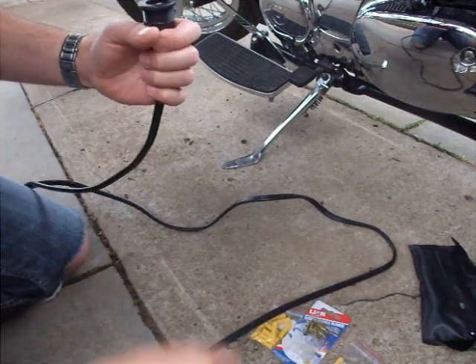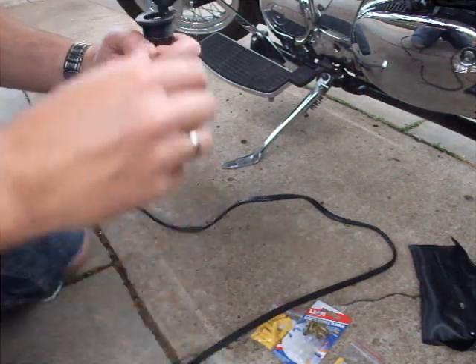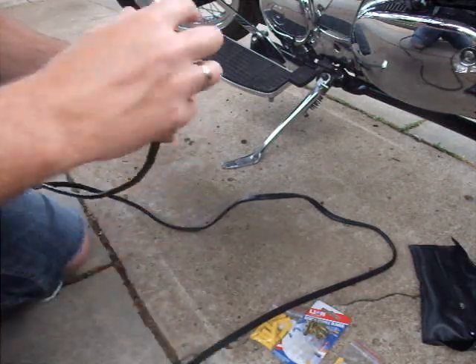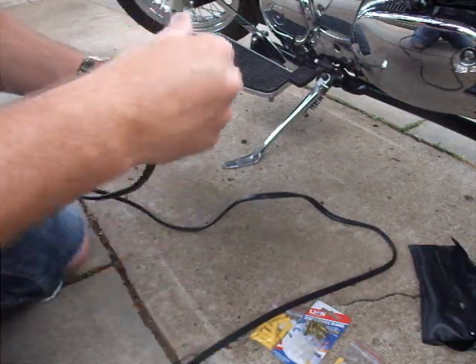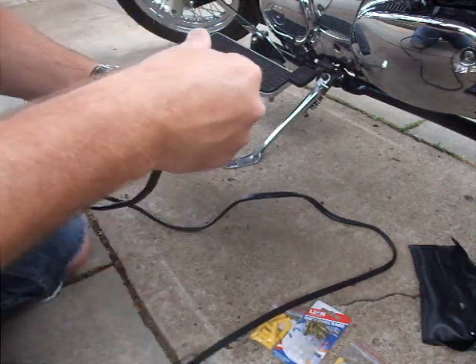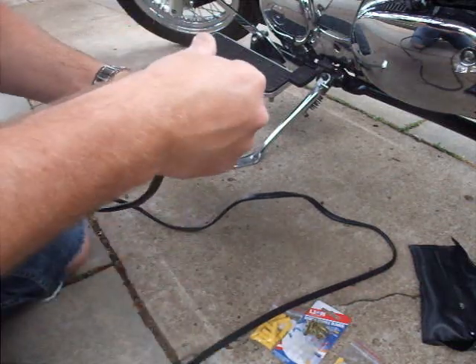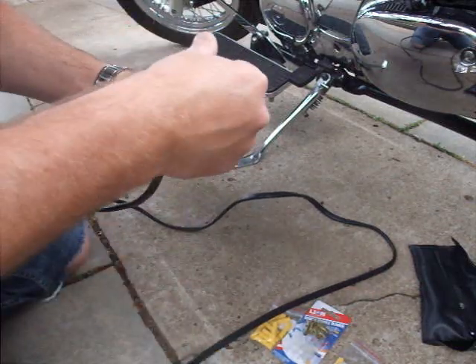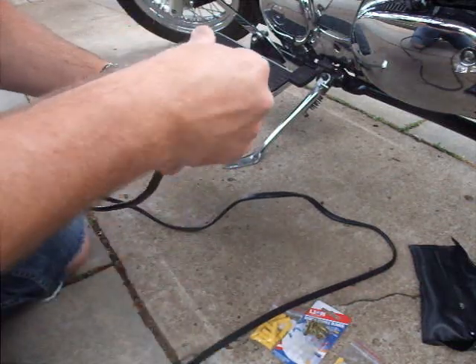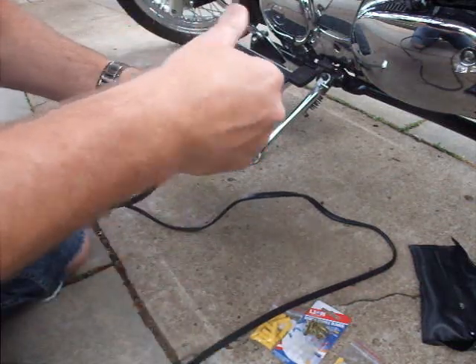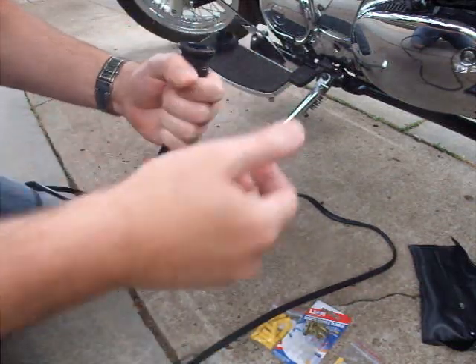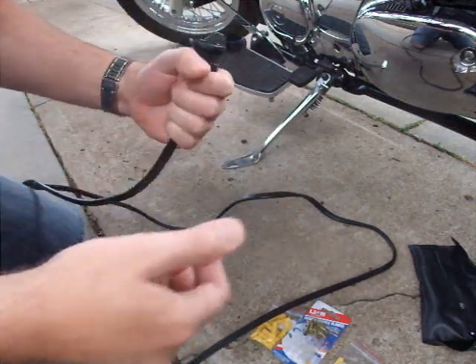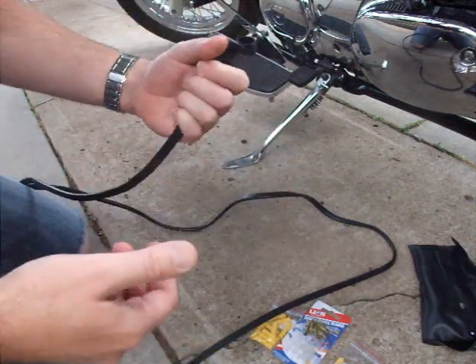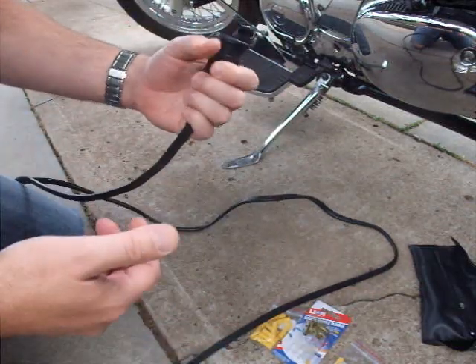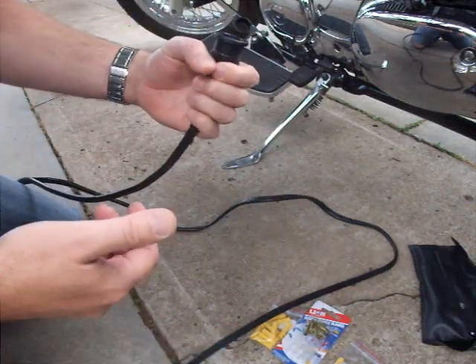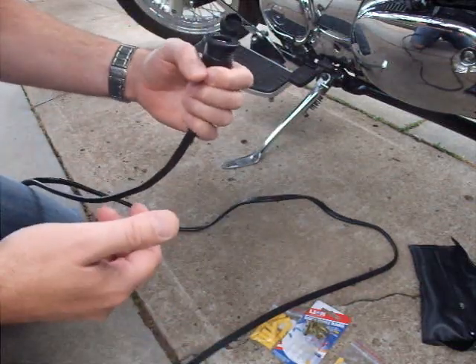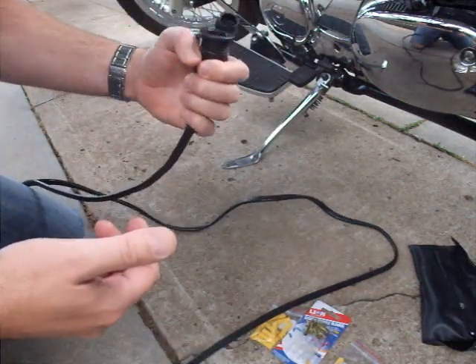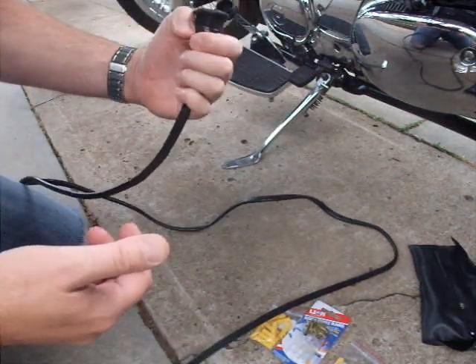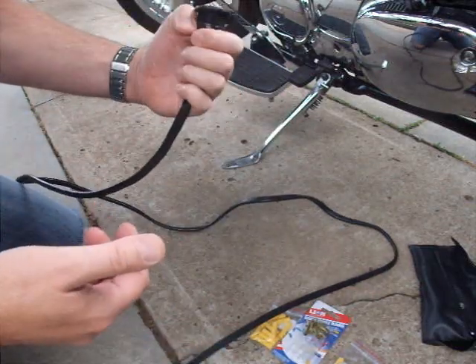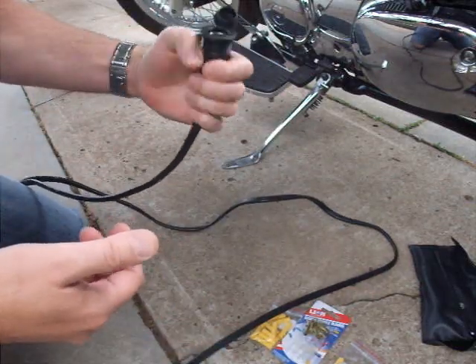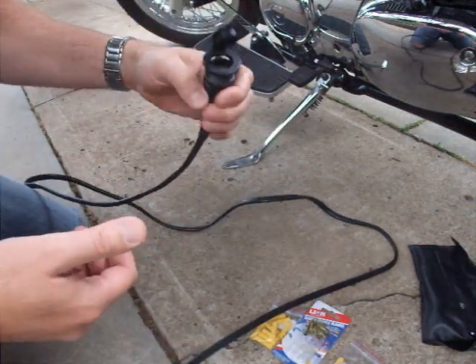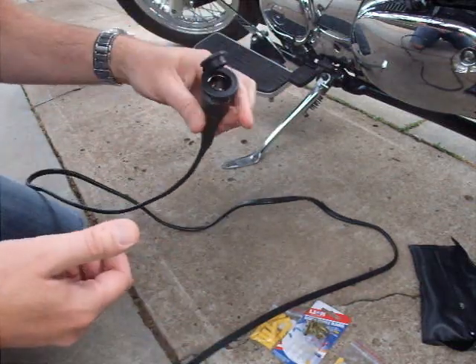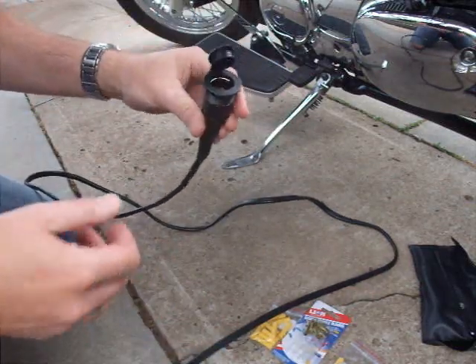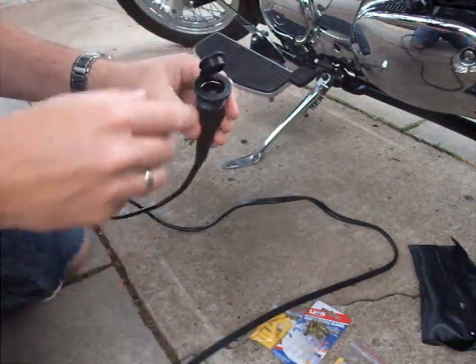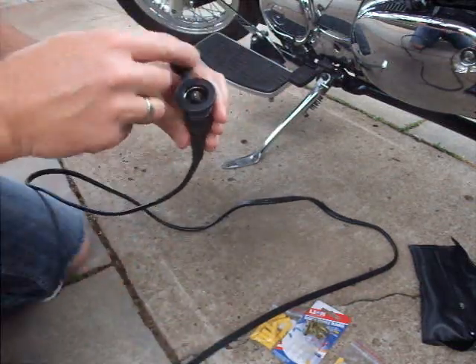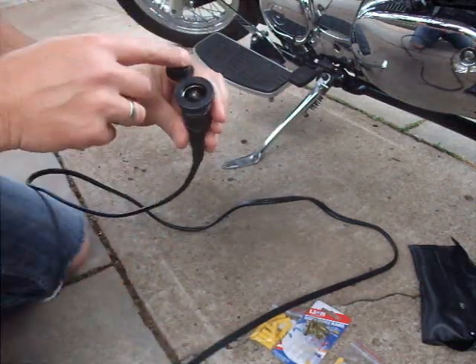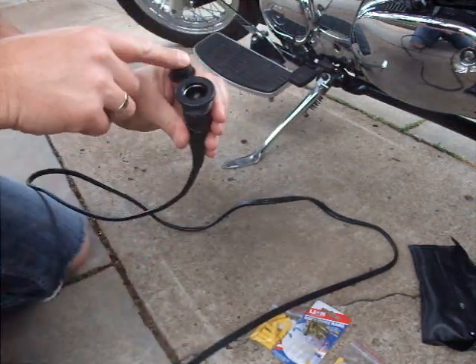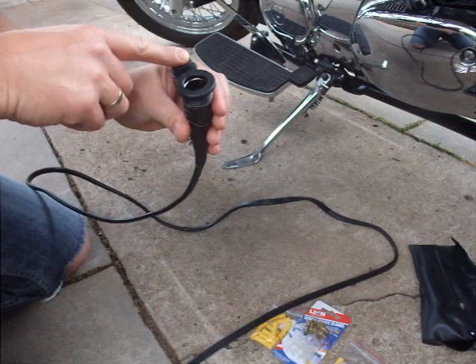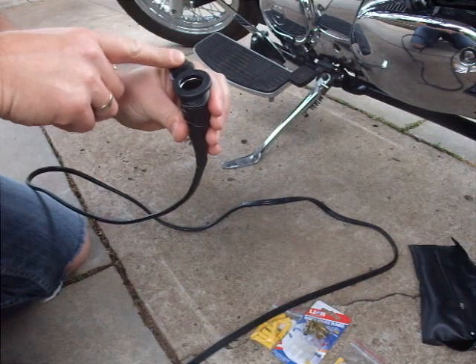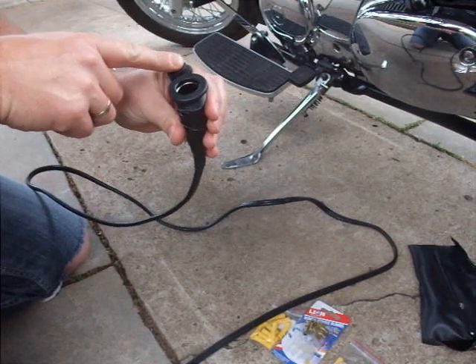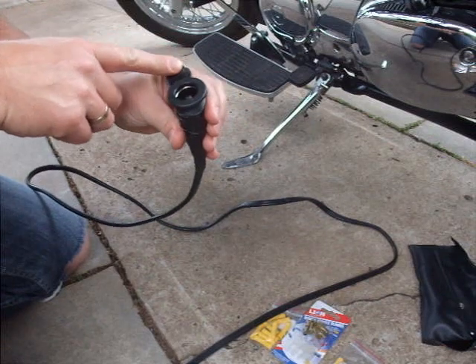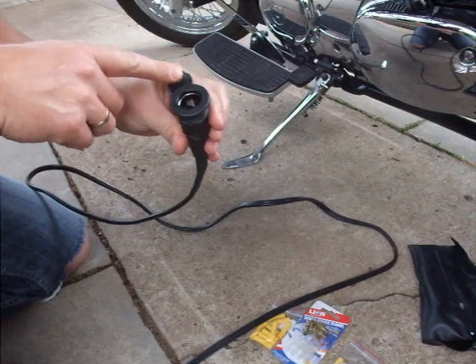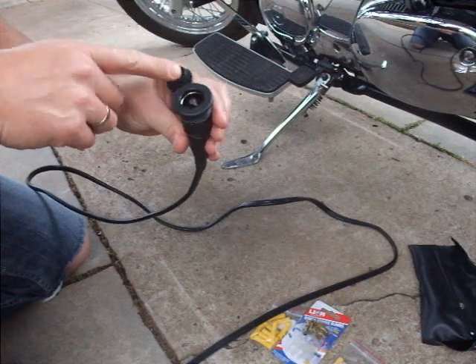This is how I made a cigarette lighter power outlet for my Suzuki C50.